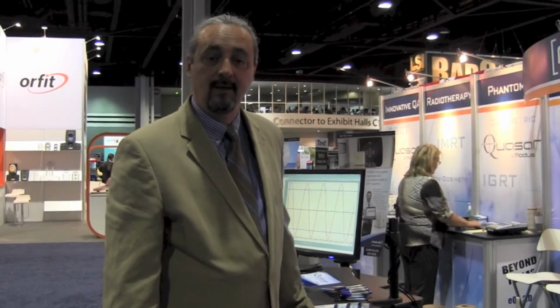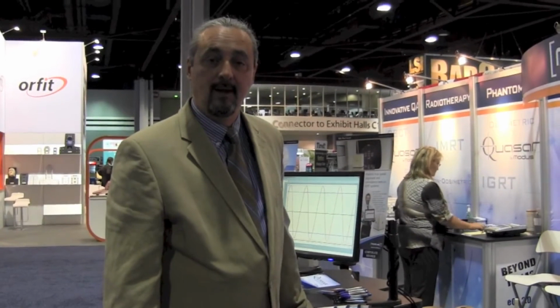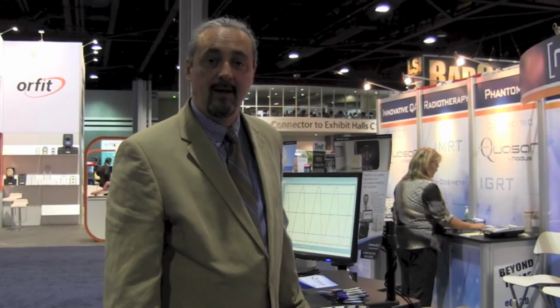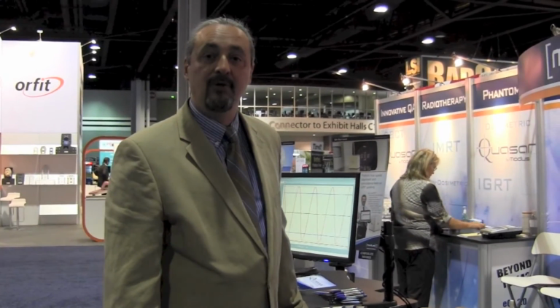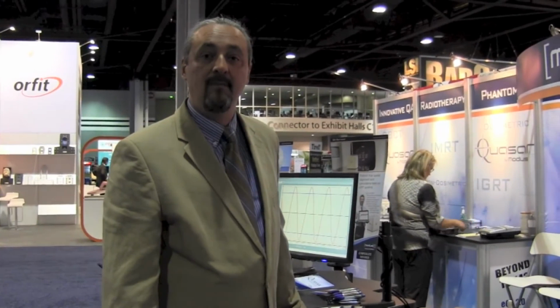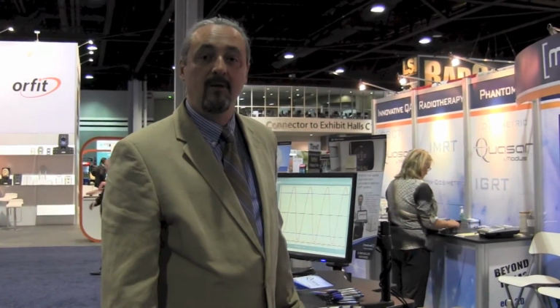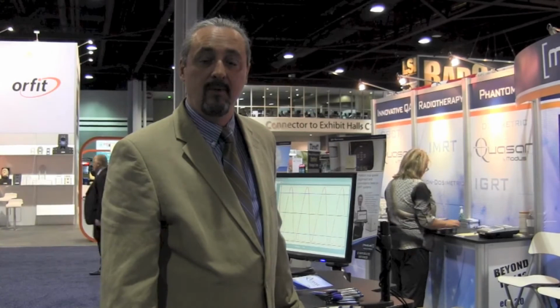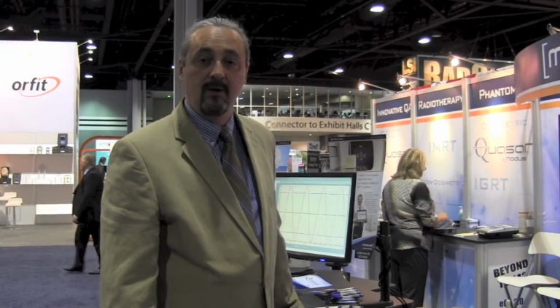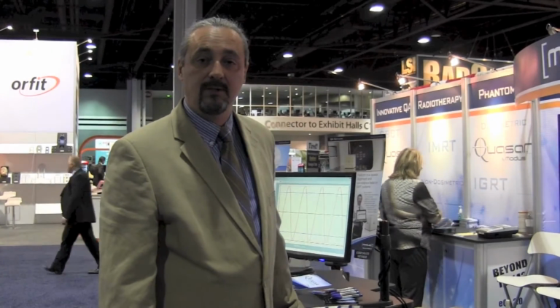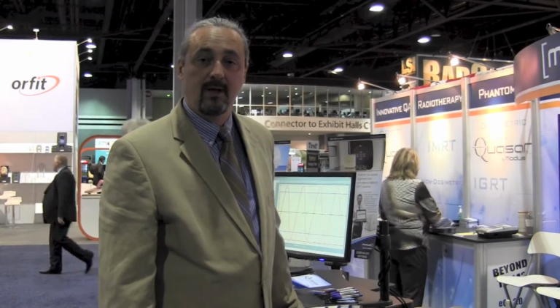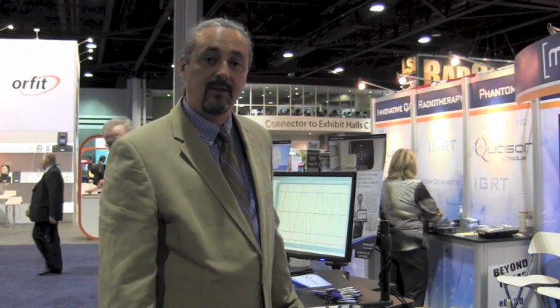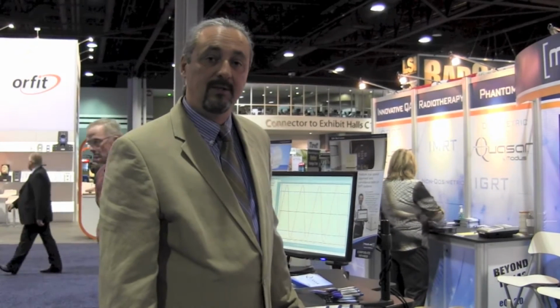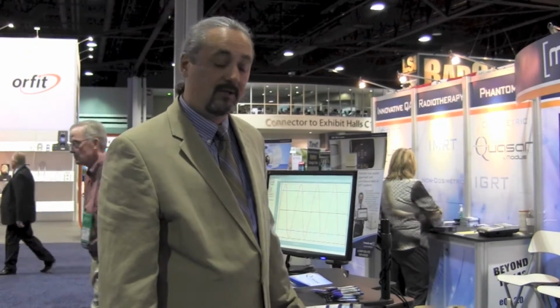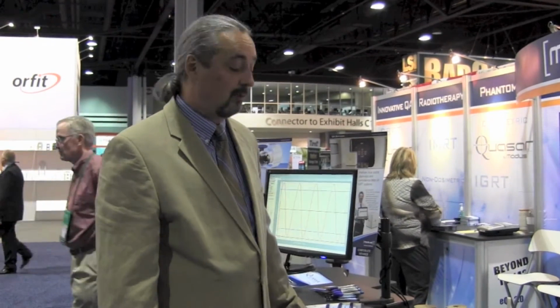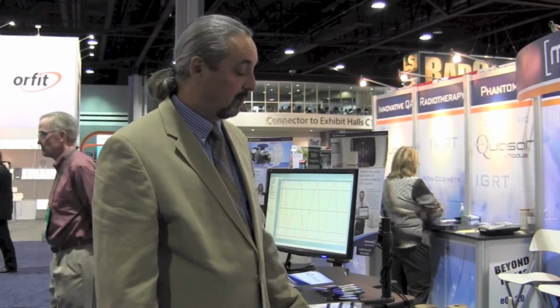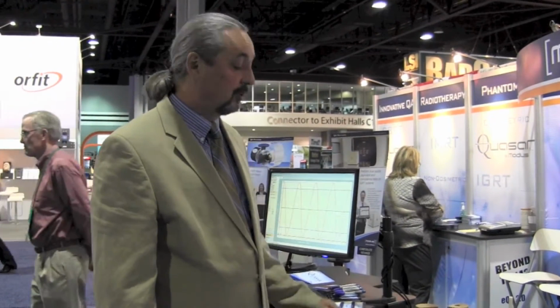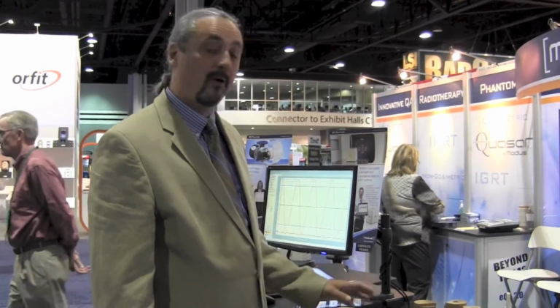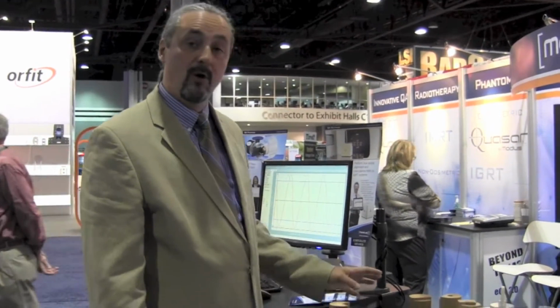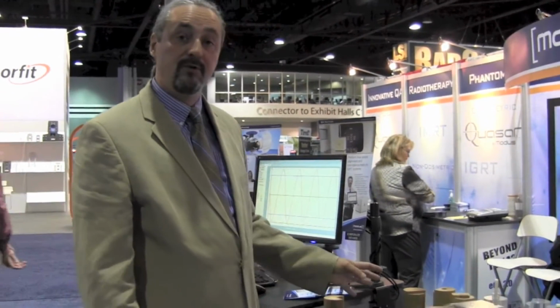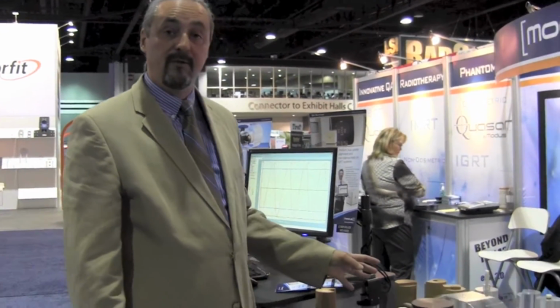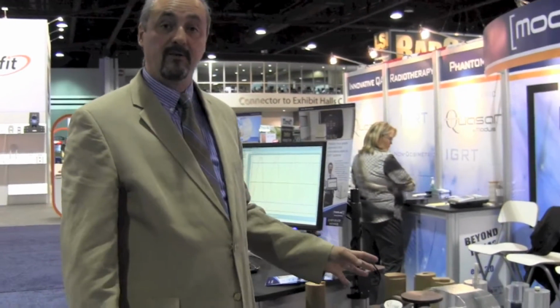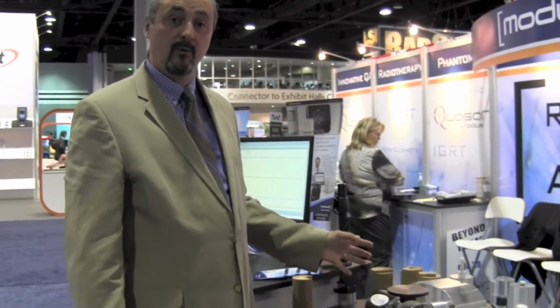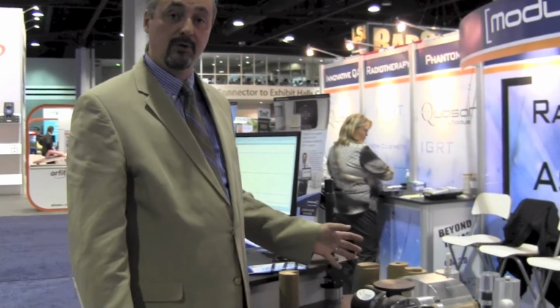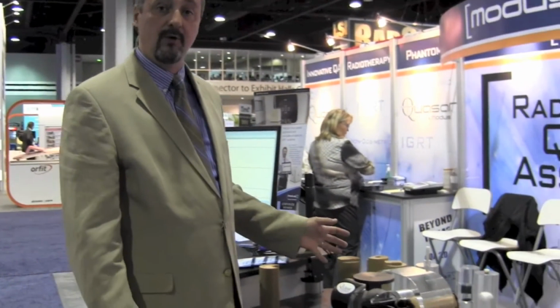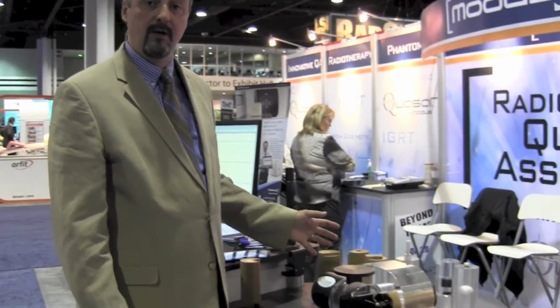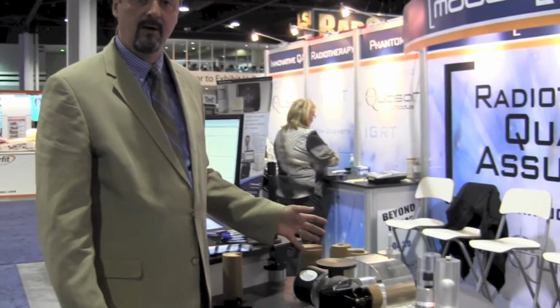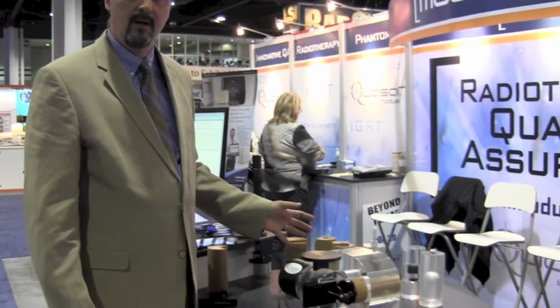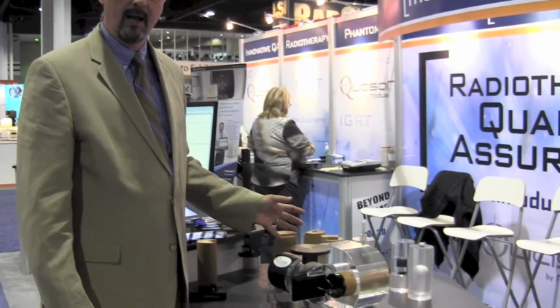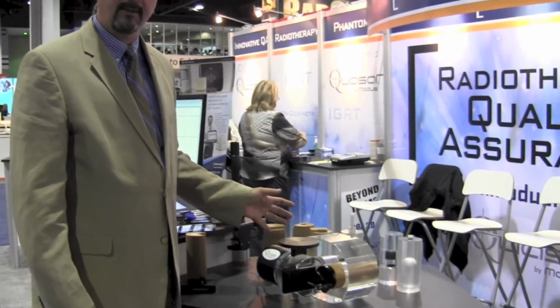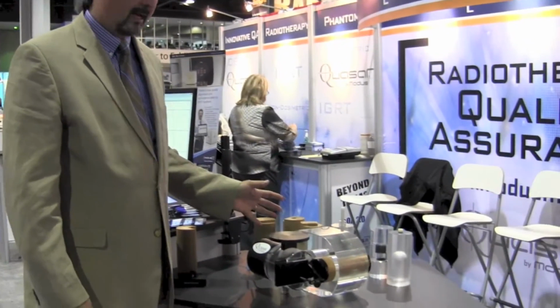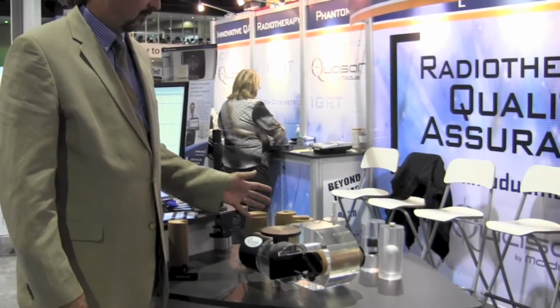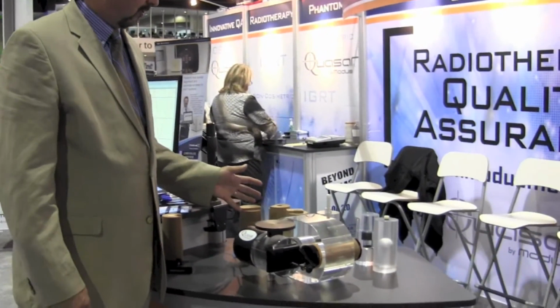Hi, I'm John Miller at MODIS. This is the Respiratory Motion Phantom that we're showing here at Astro.